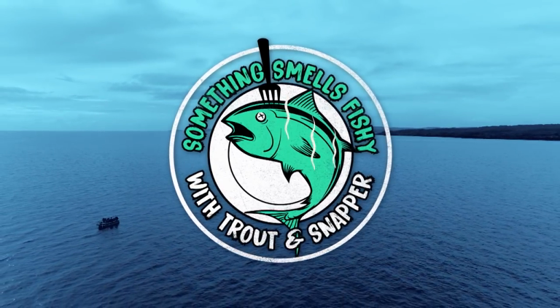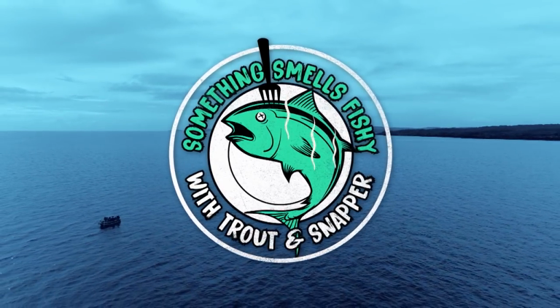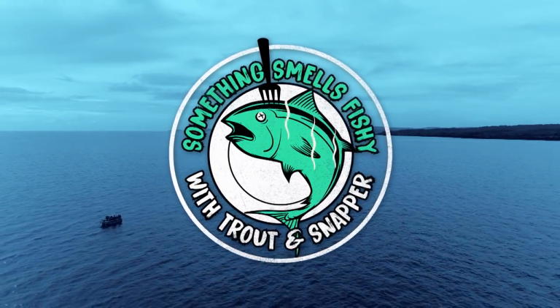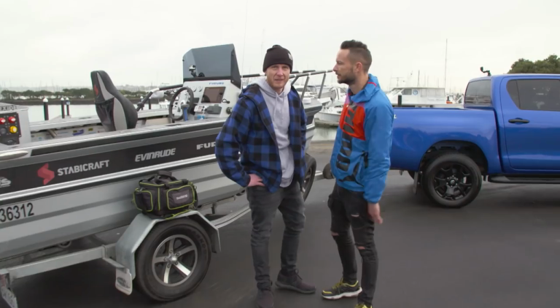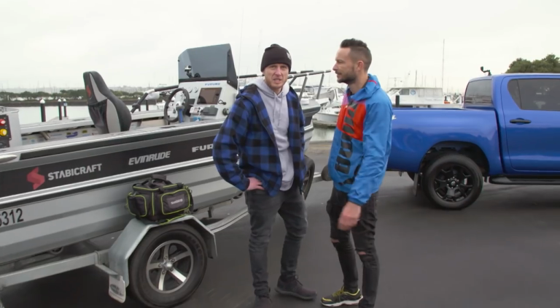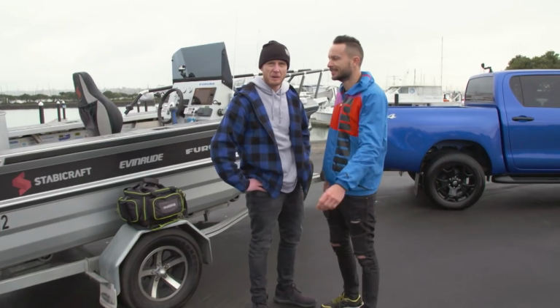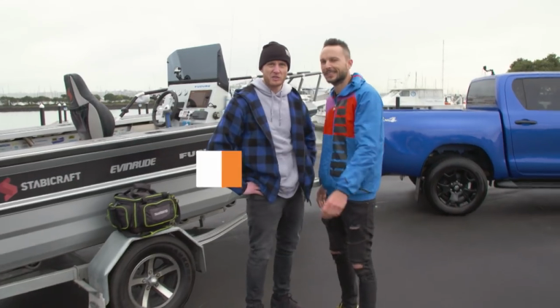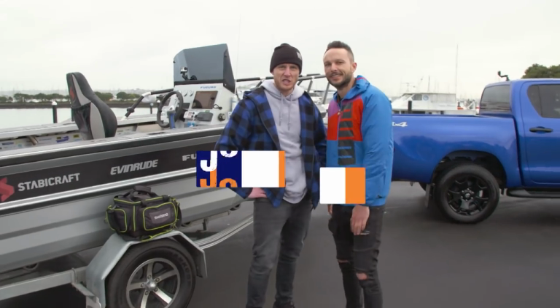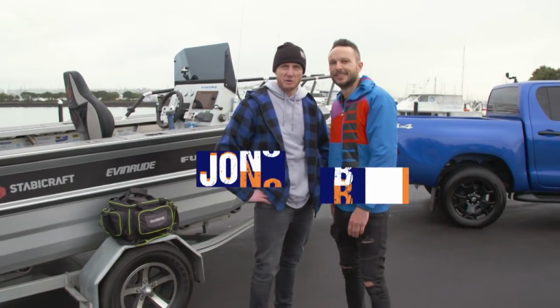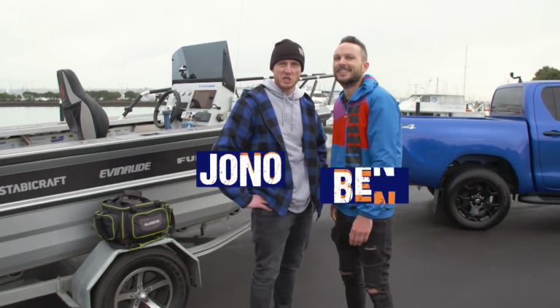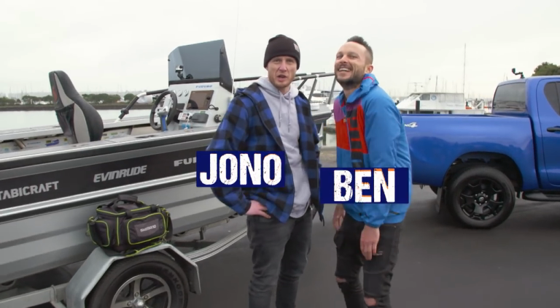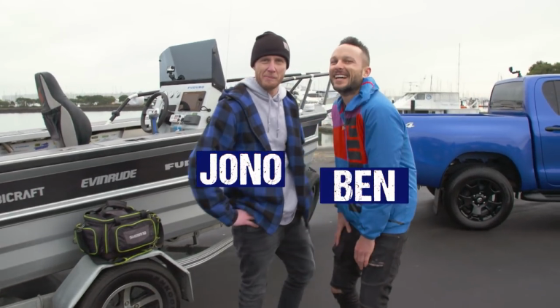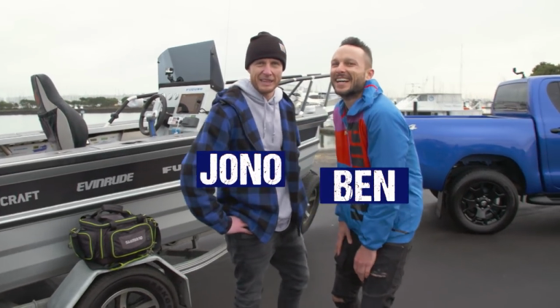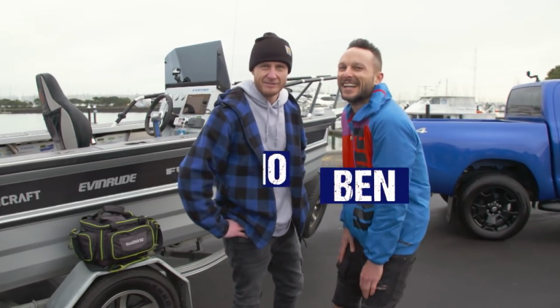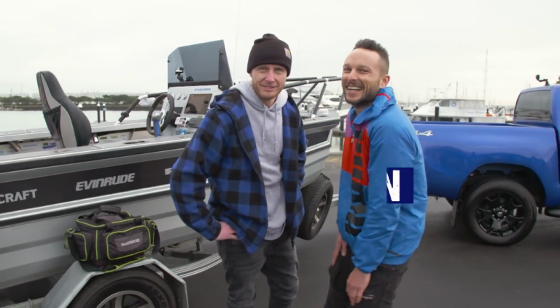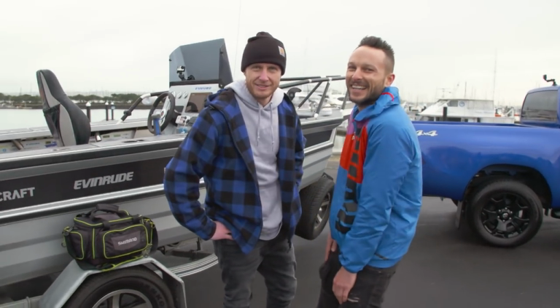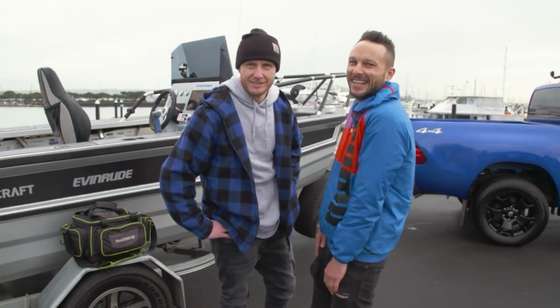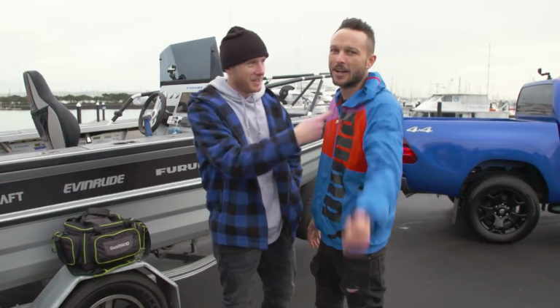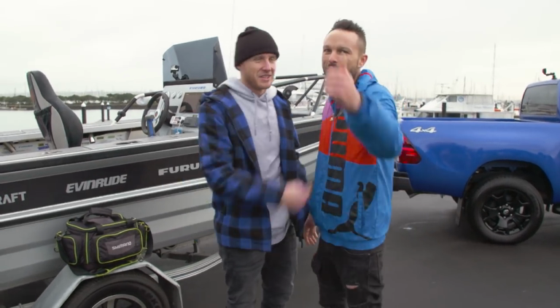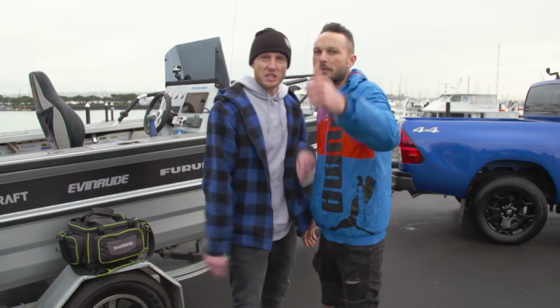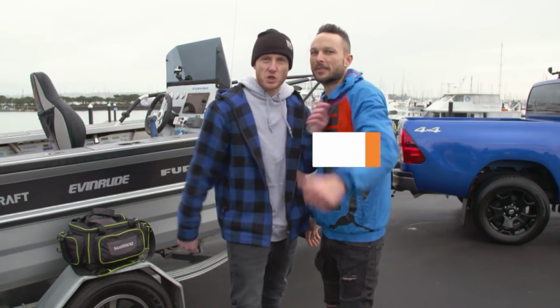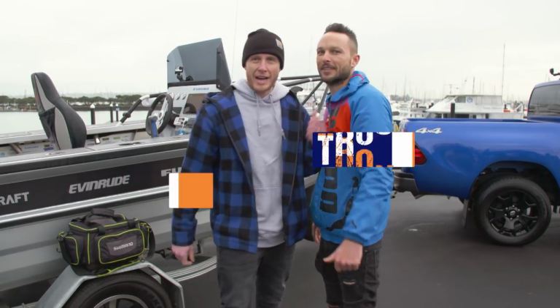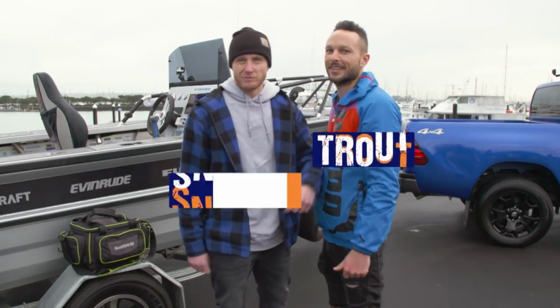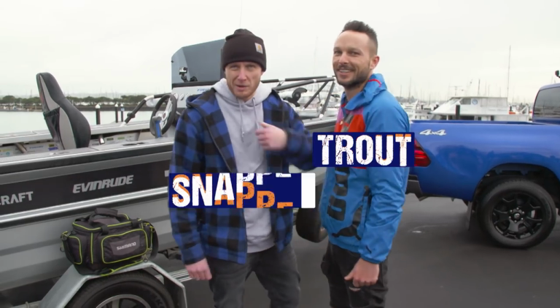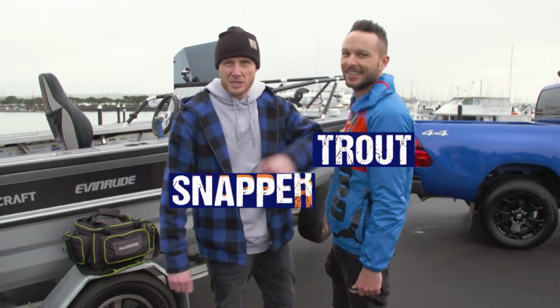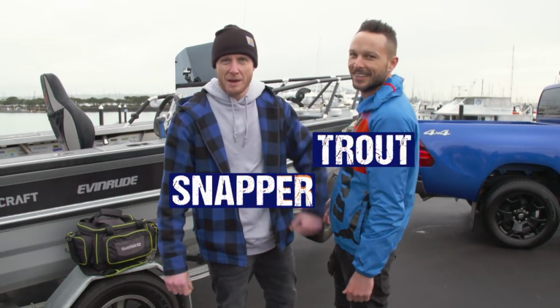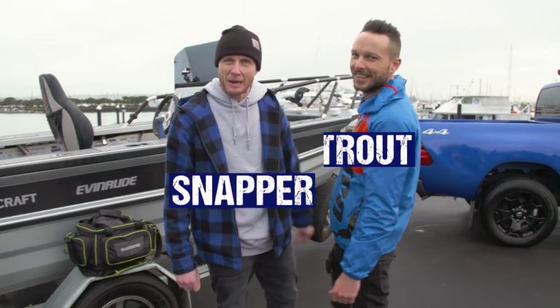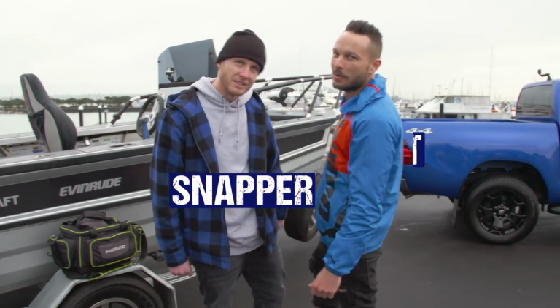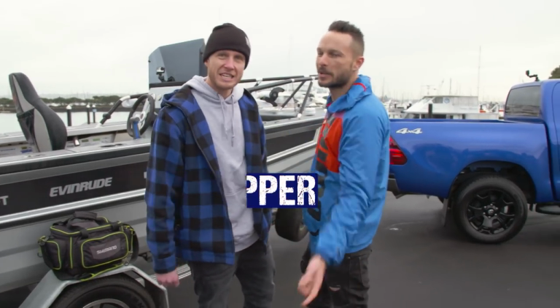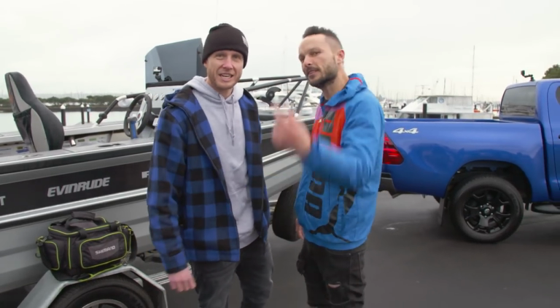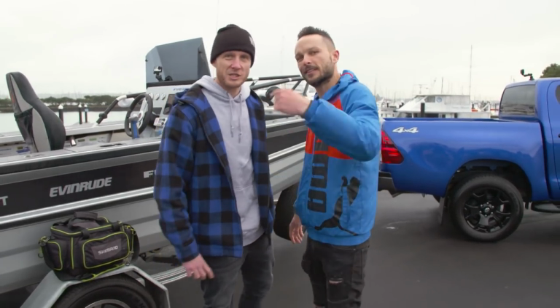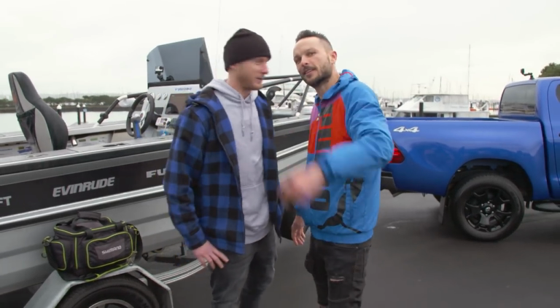Welcome to Something Smells Fishy with Jono and Ben. This is trout on snapper. Let's get into it.